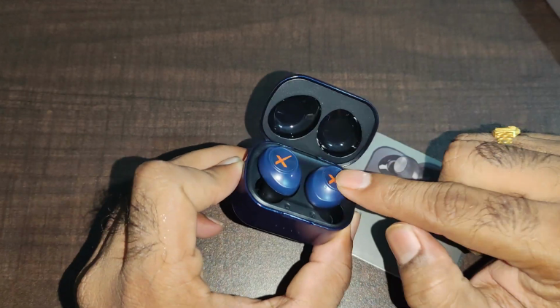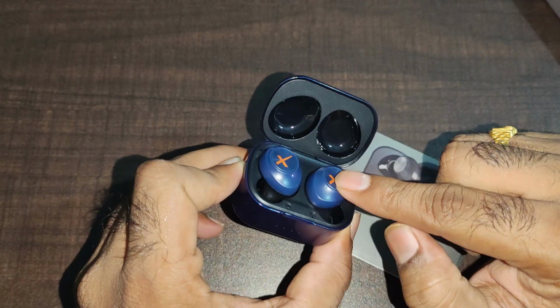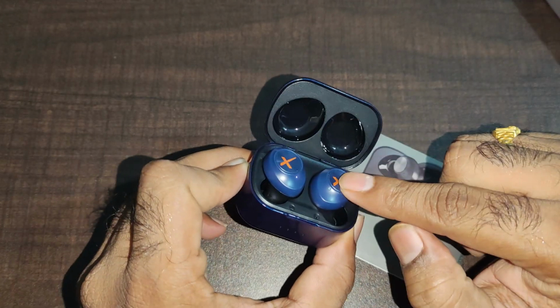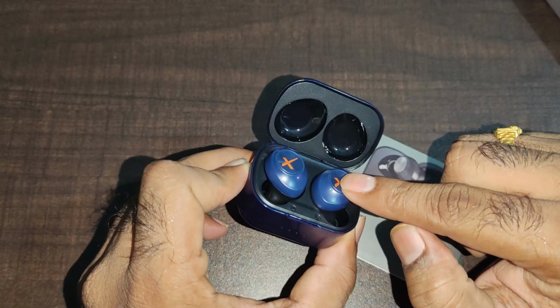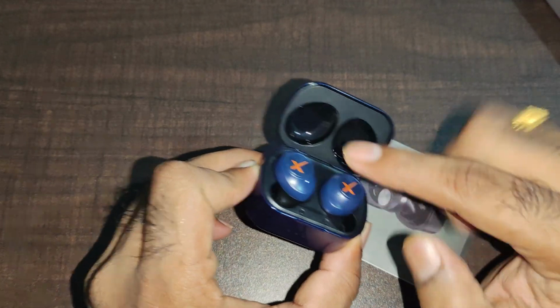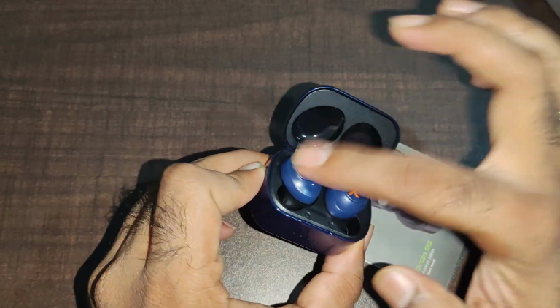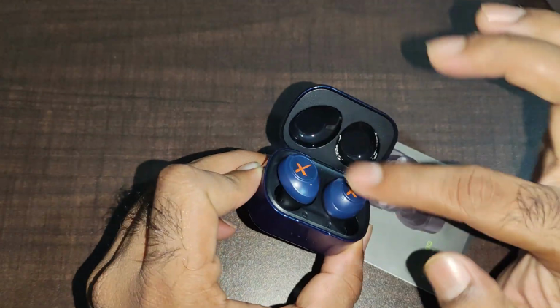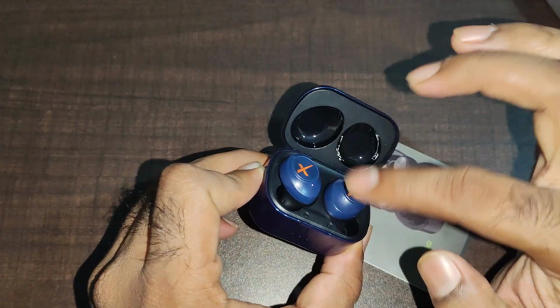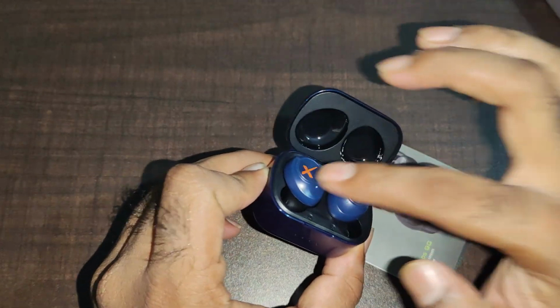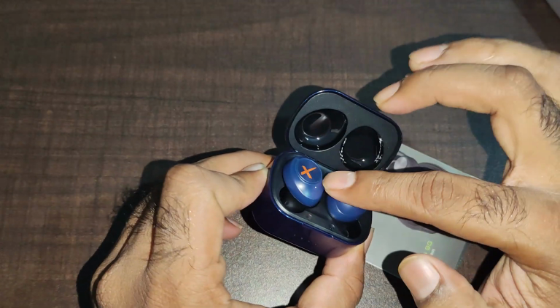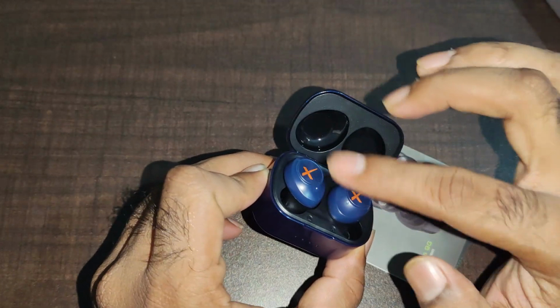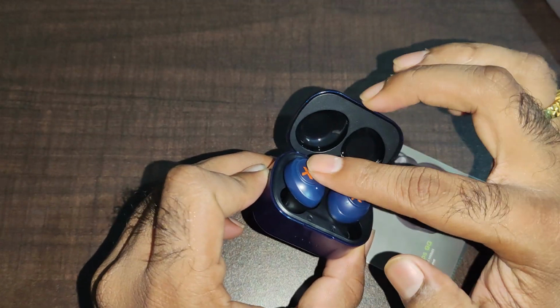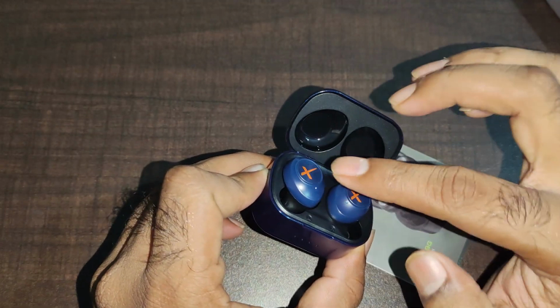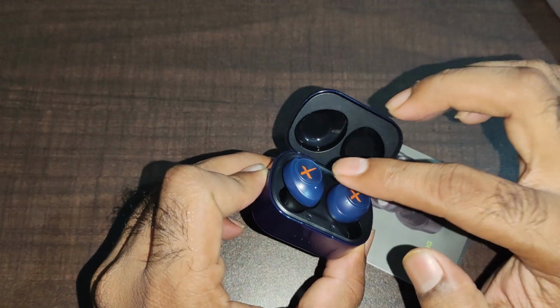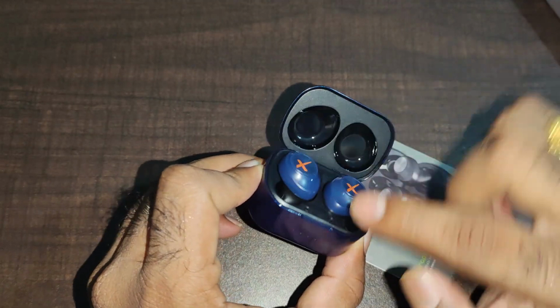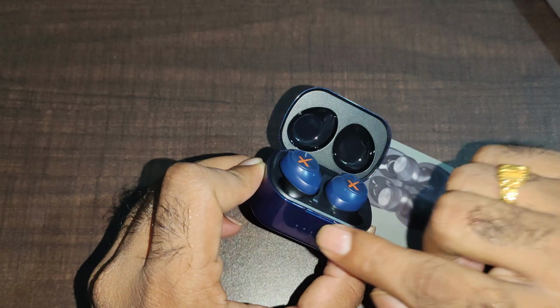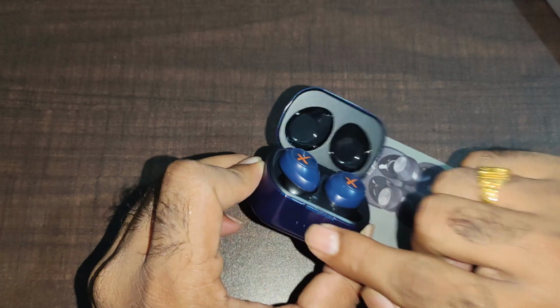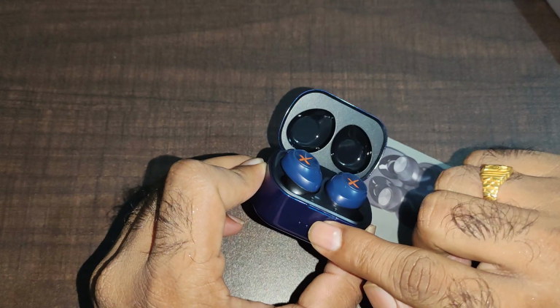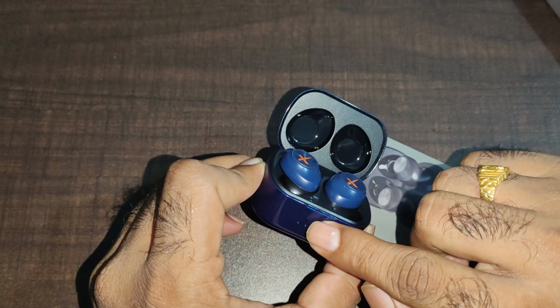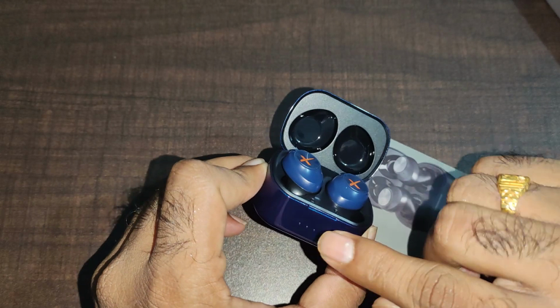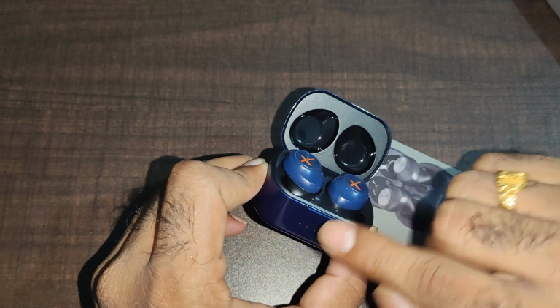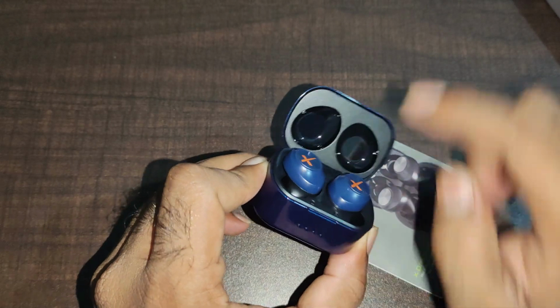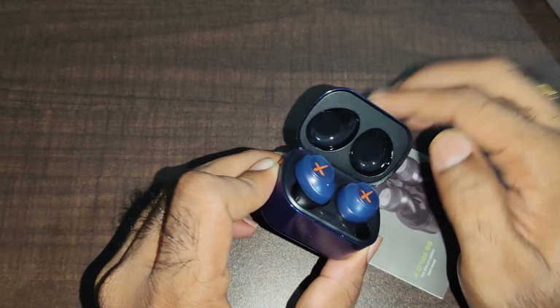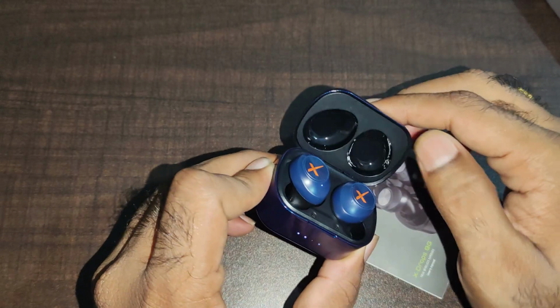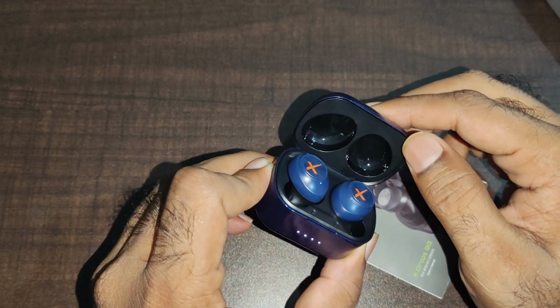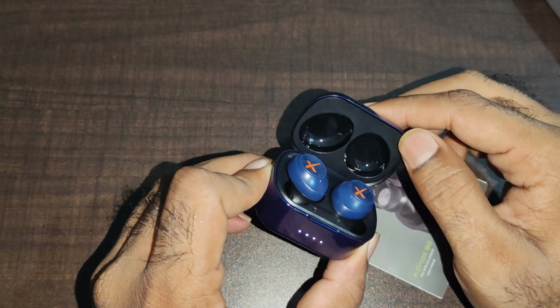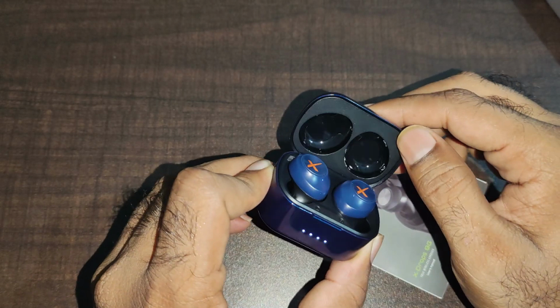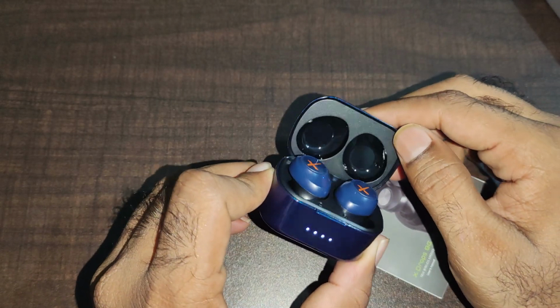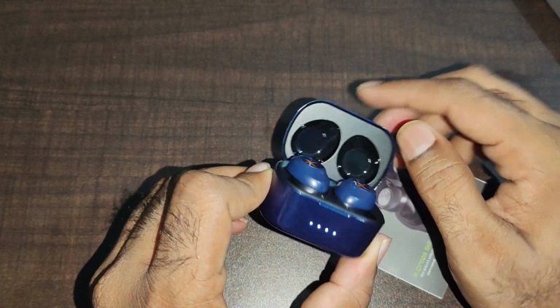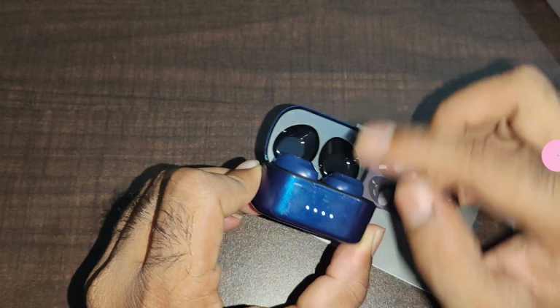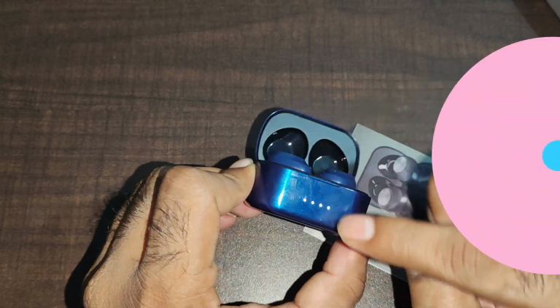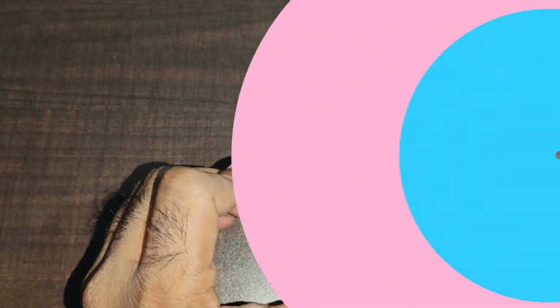This gives you about 6 hours of battery for the earbuds, and additional hours from the case. The battery pack overall is quite good.